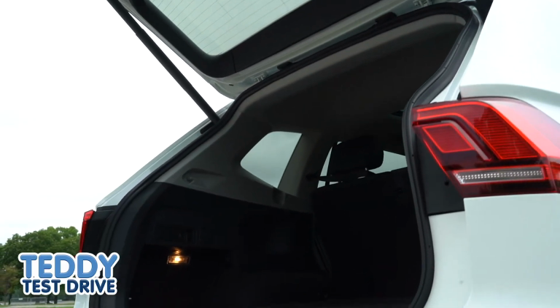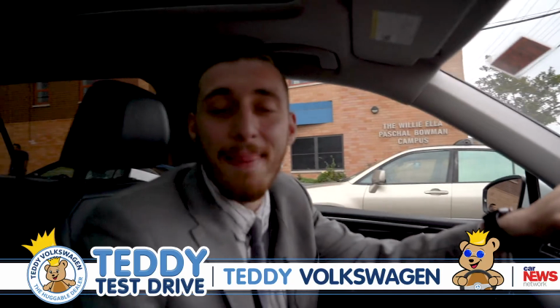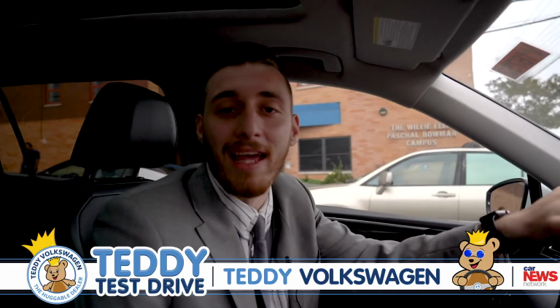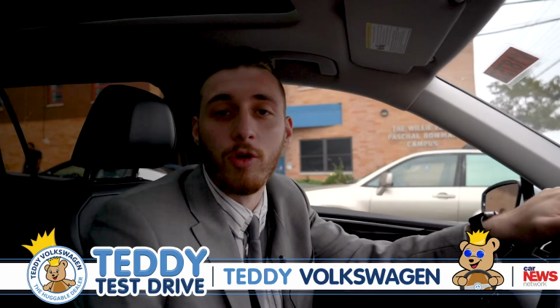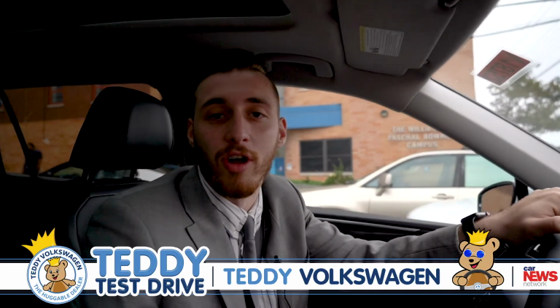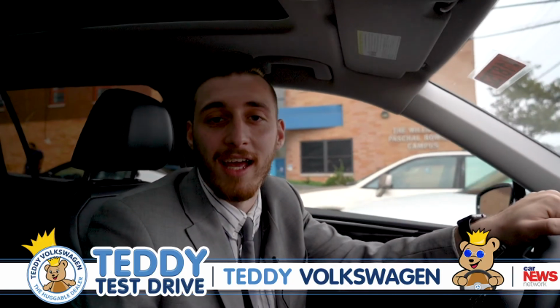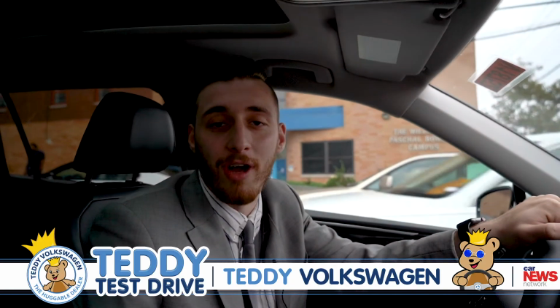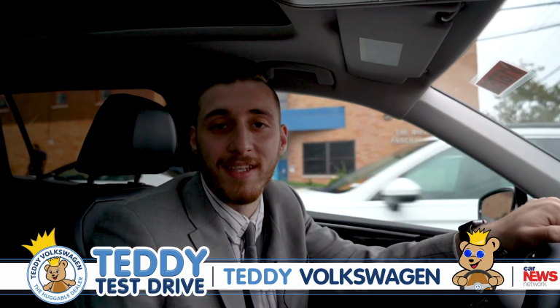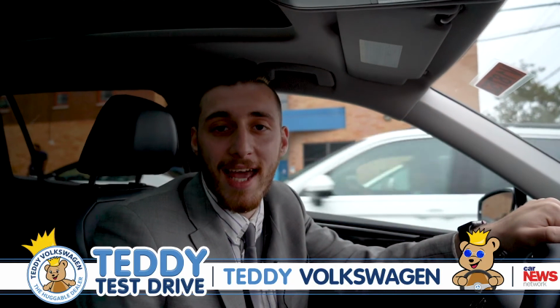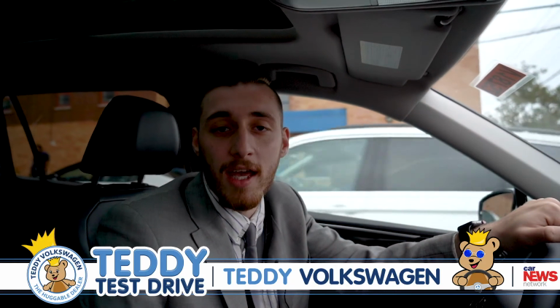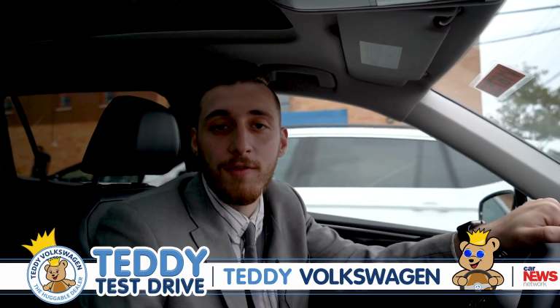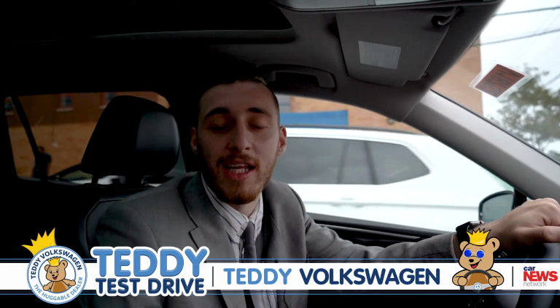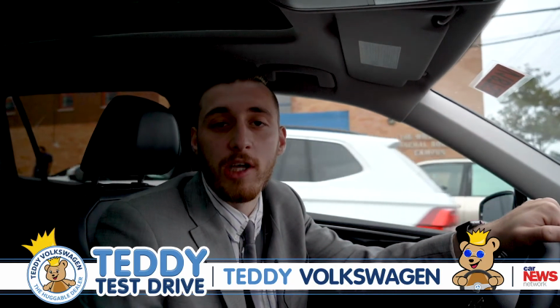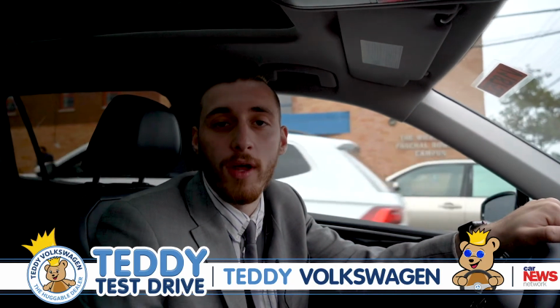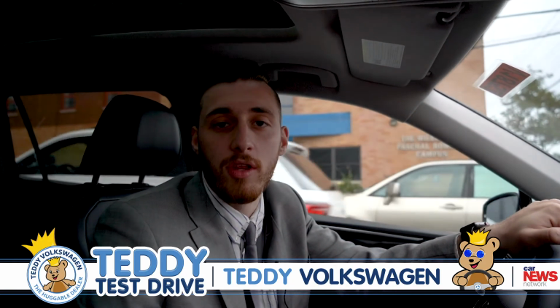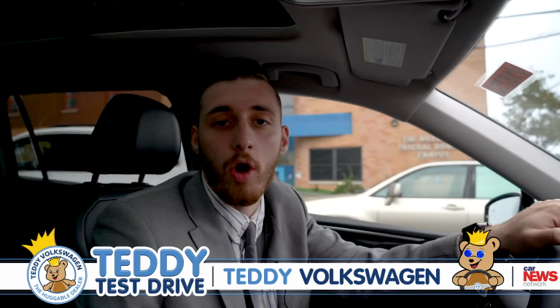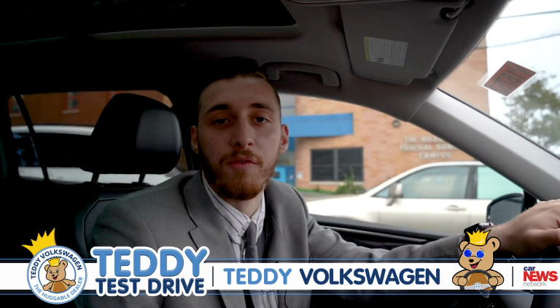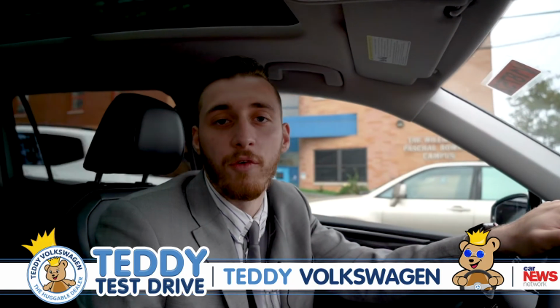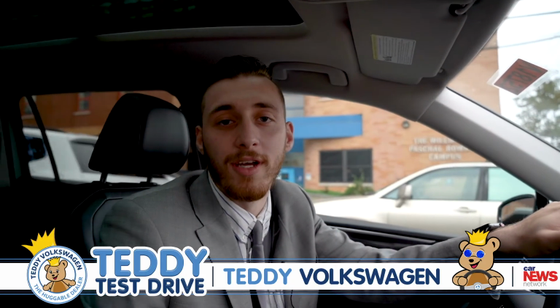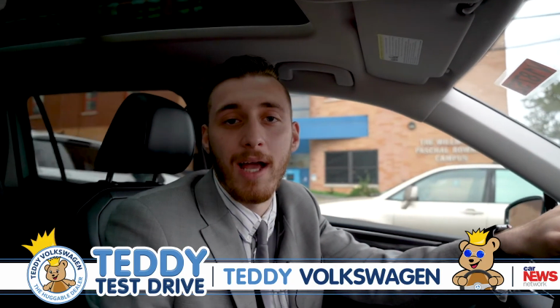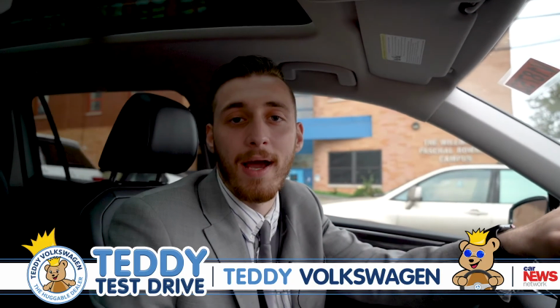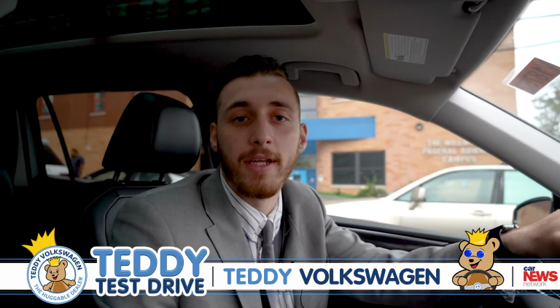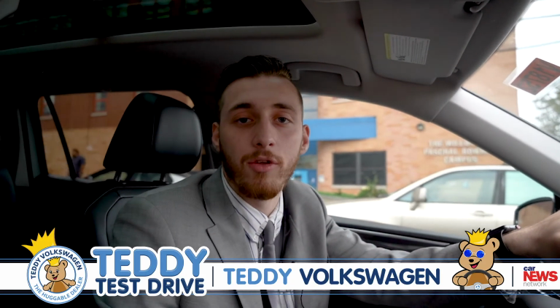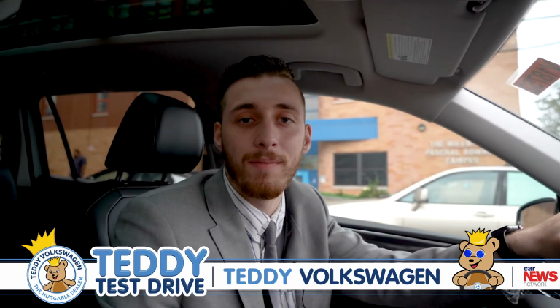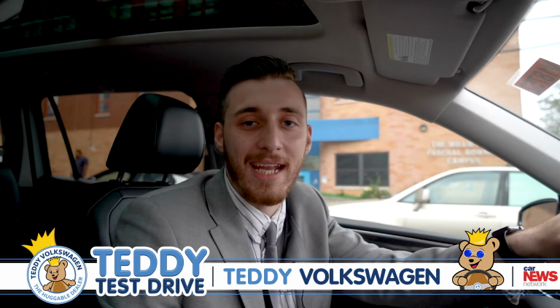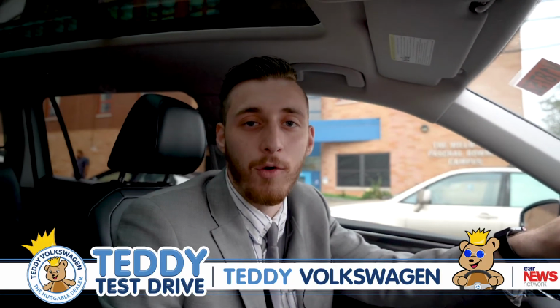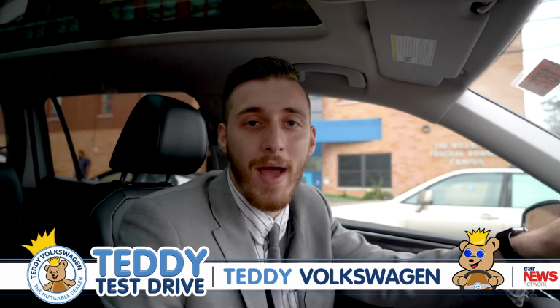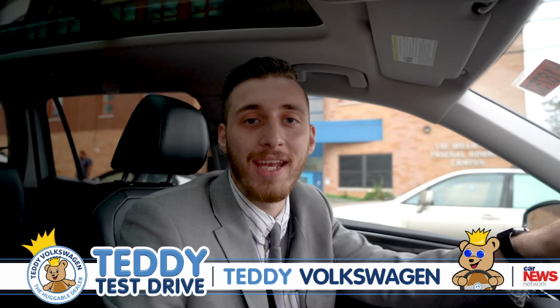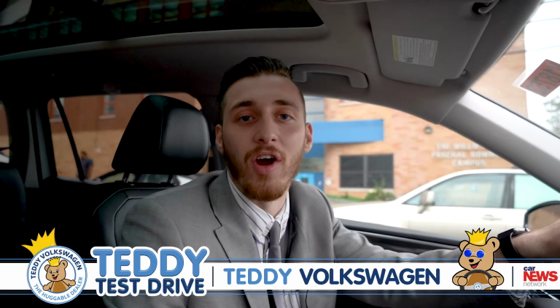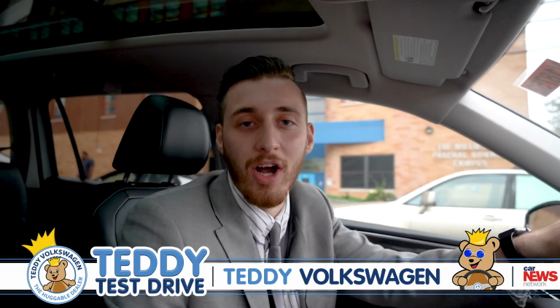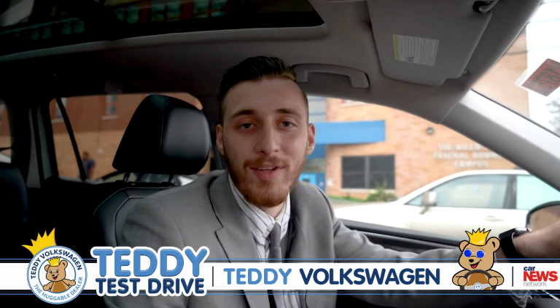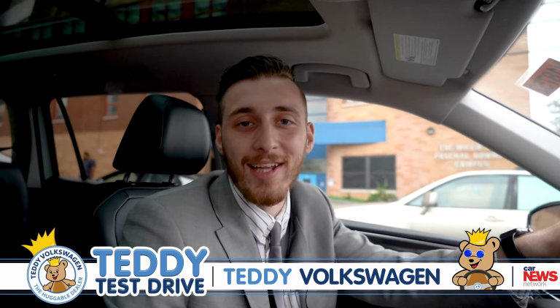And that concludes our test drive today. If you guys have any questions, always feel free to stop by the dealership — Teddy Volkswagen, your huggable dealer.